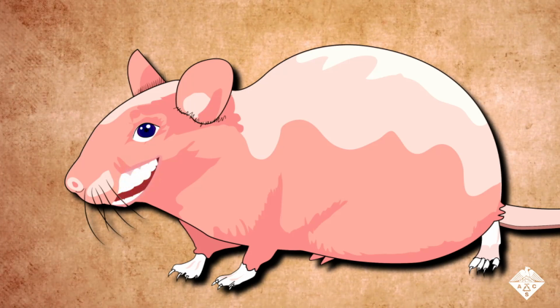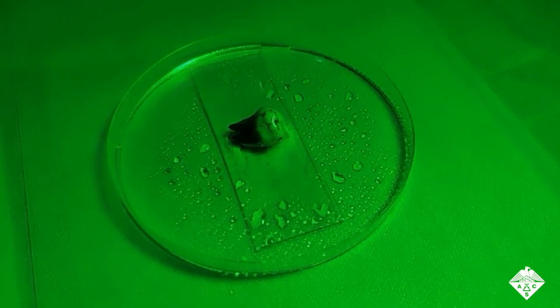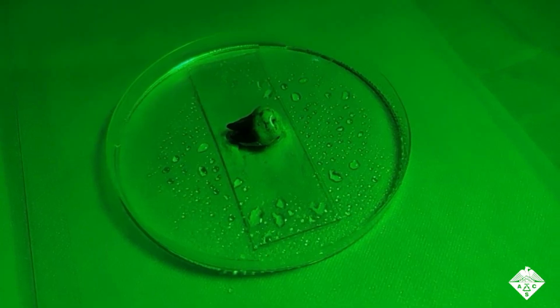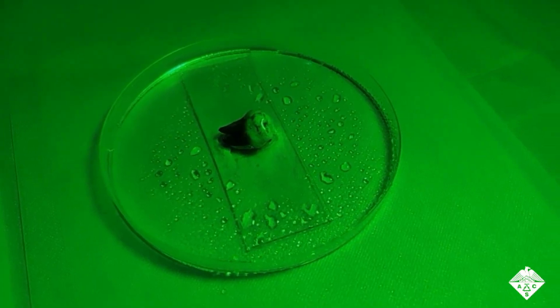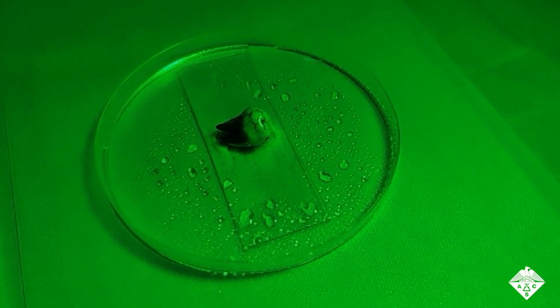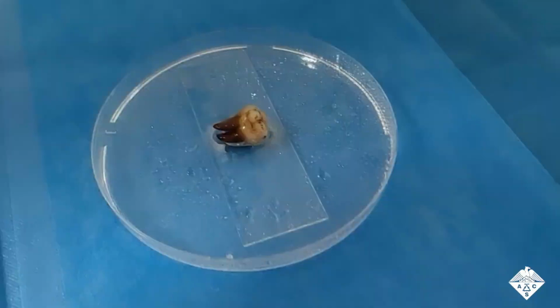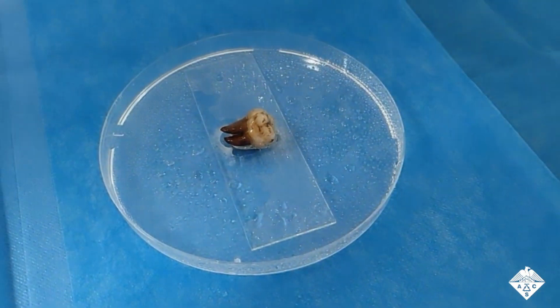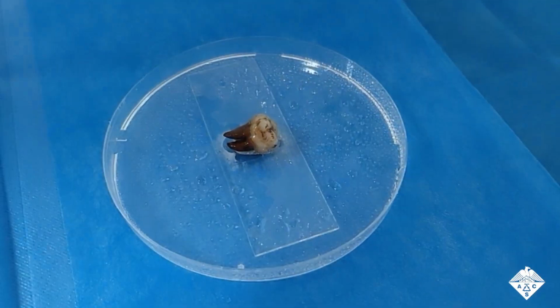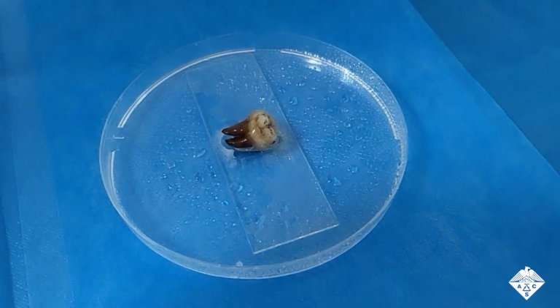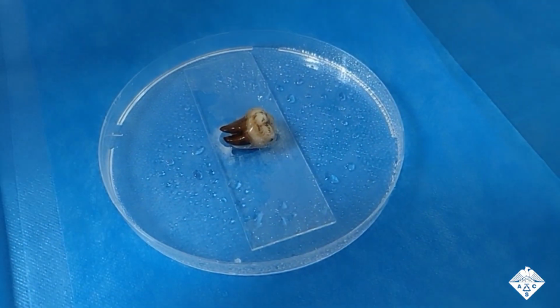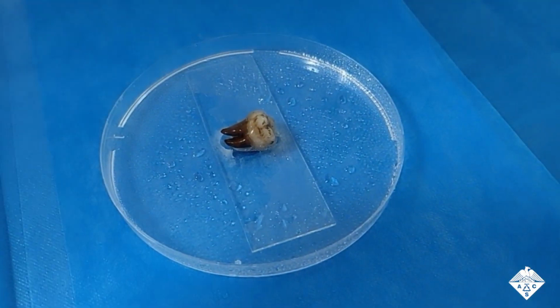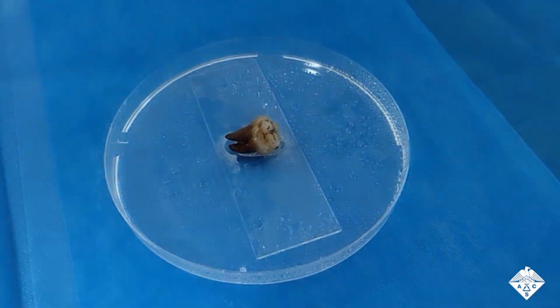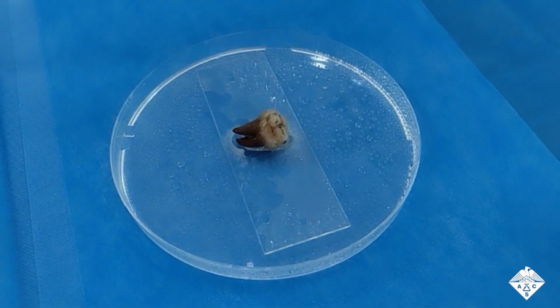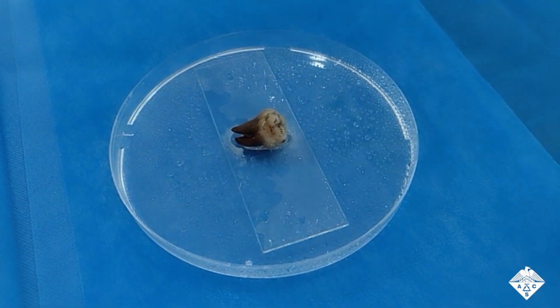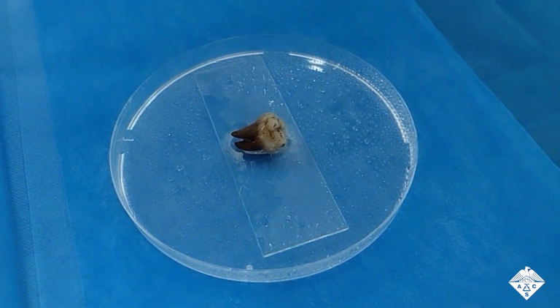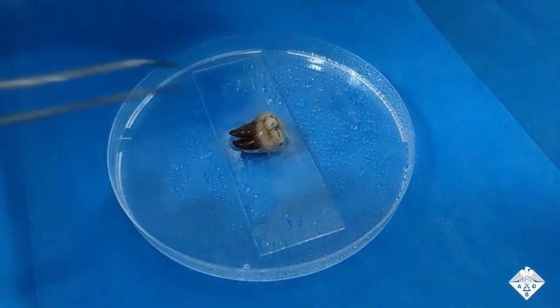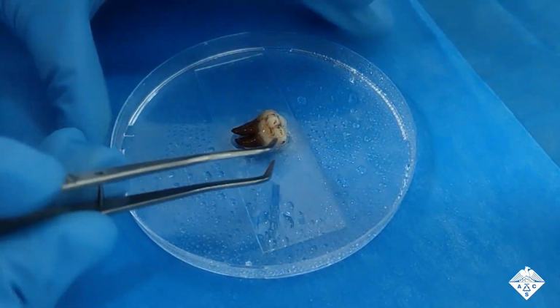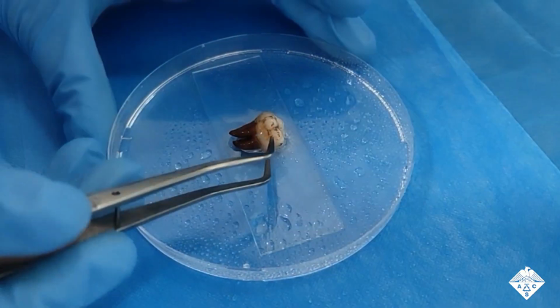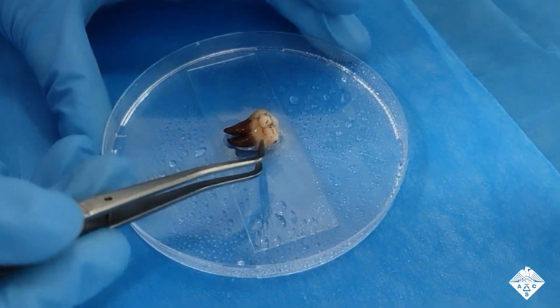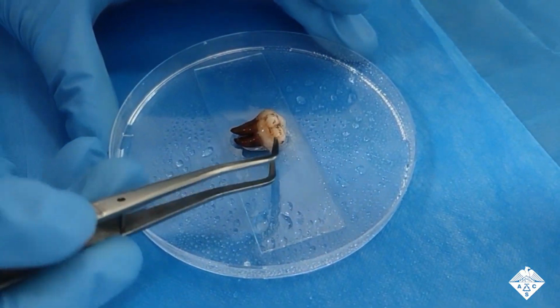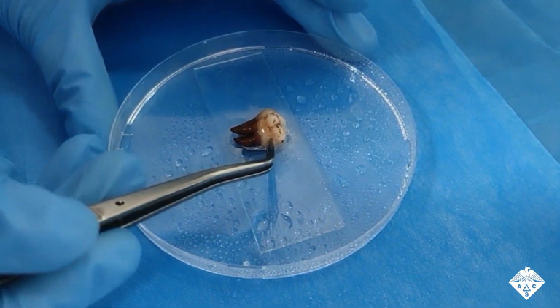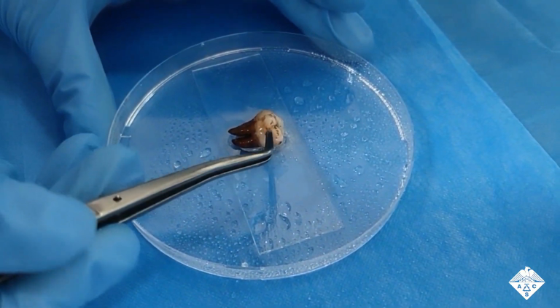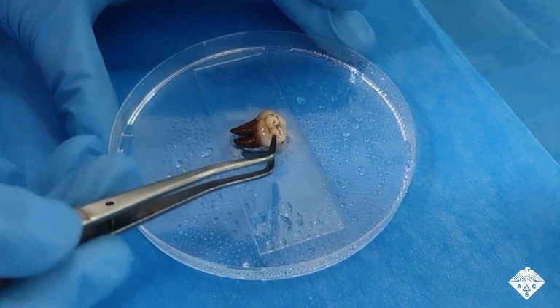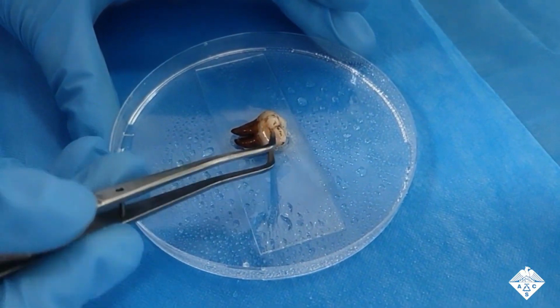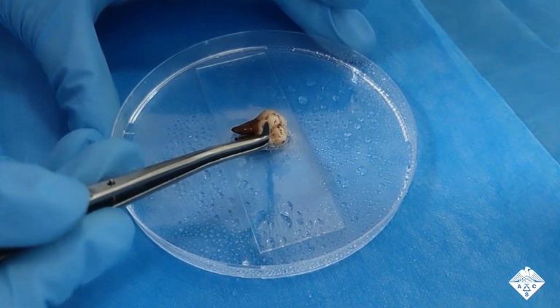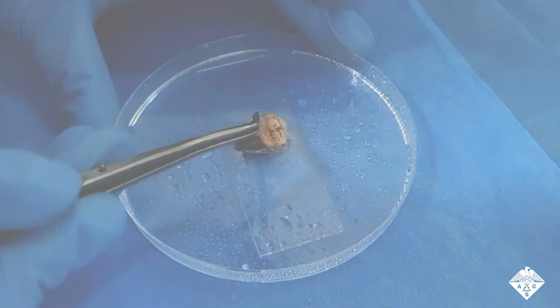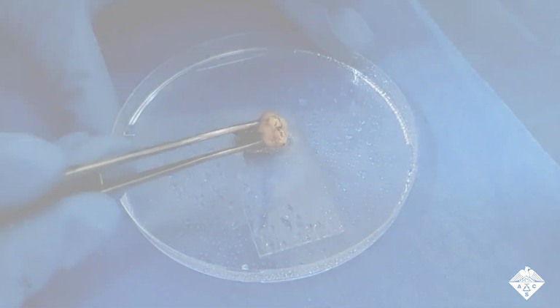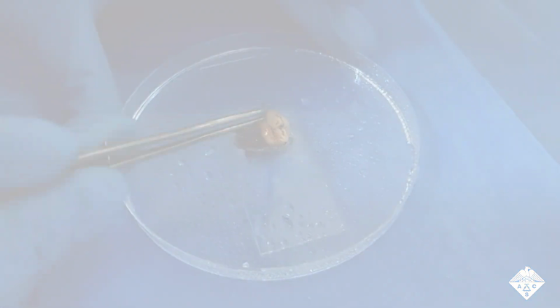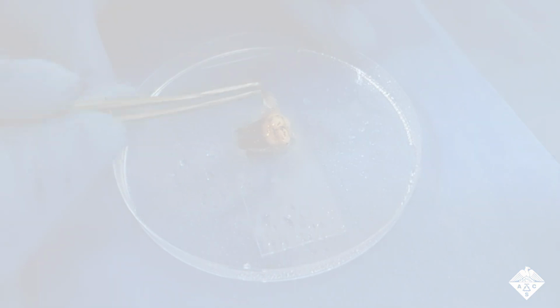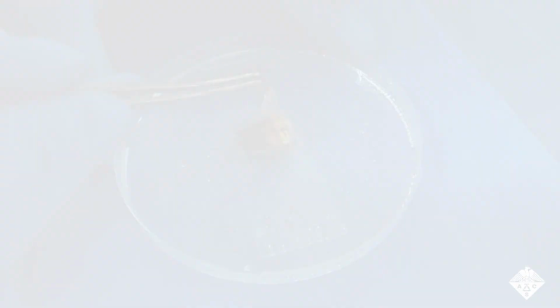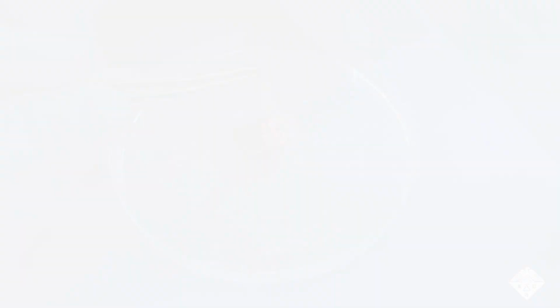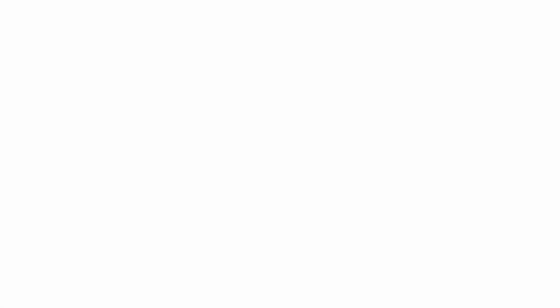The researchers say their safe, brush-free treatment both effectively prevents cavities and whitens teeth.